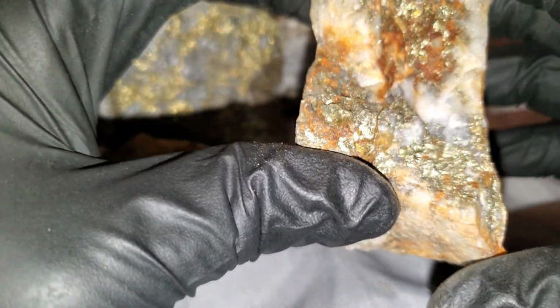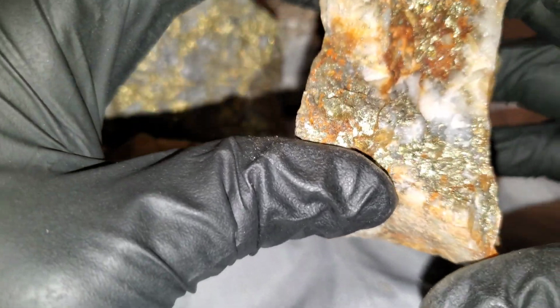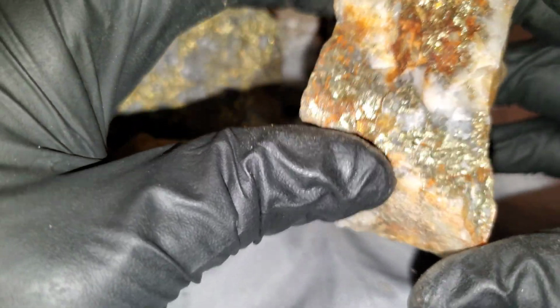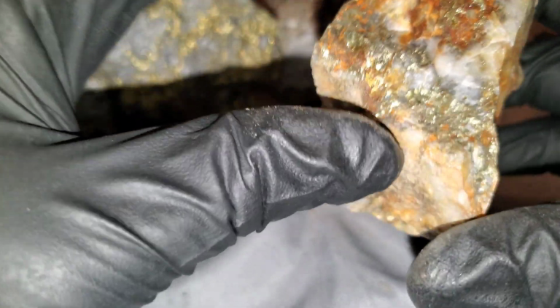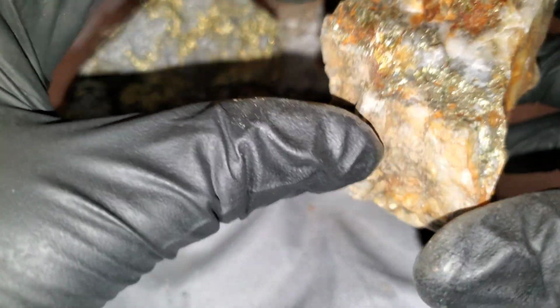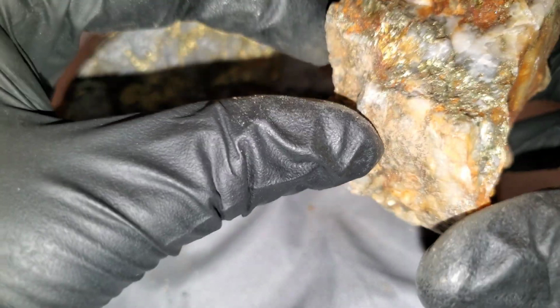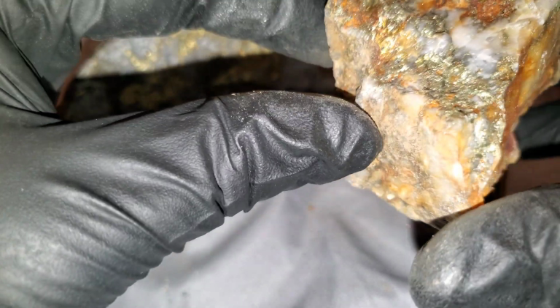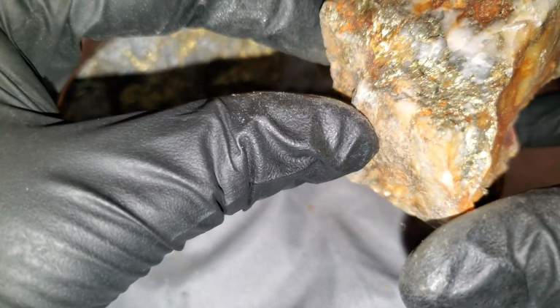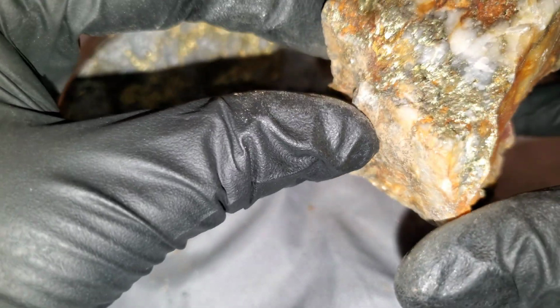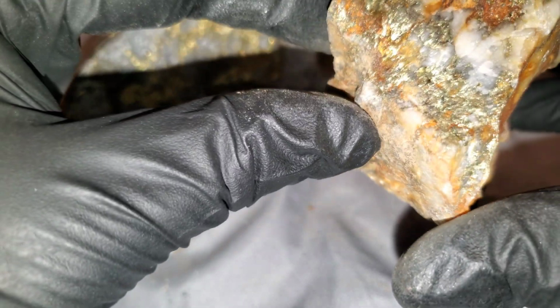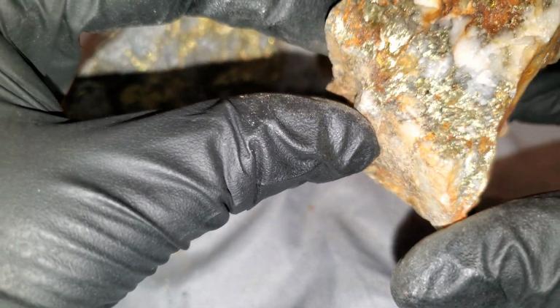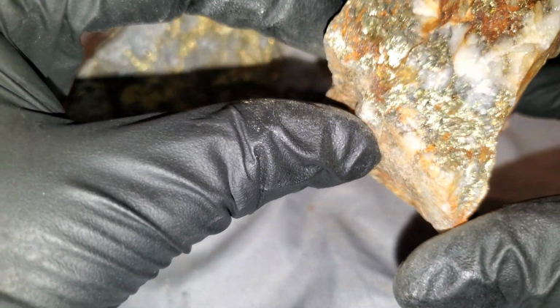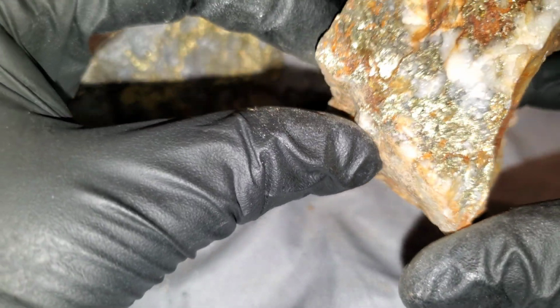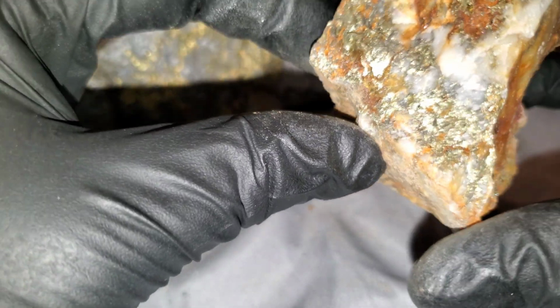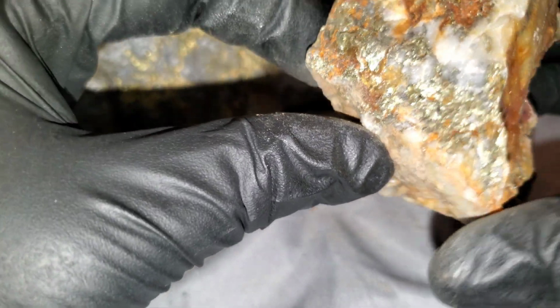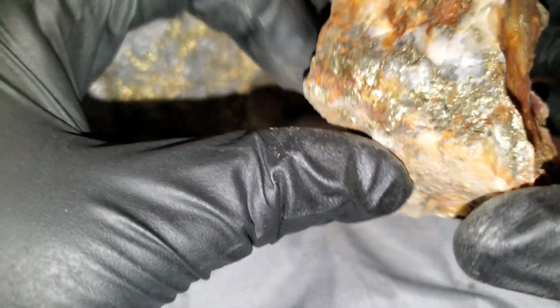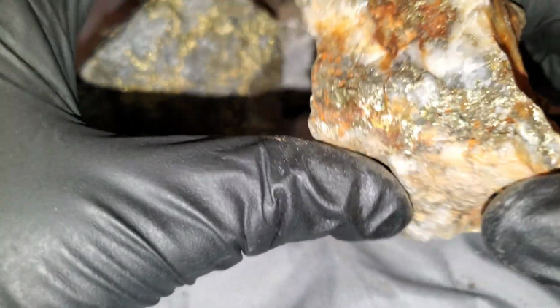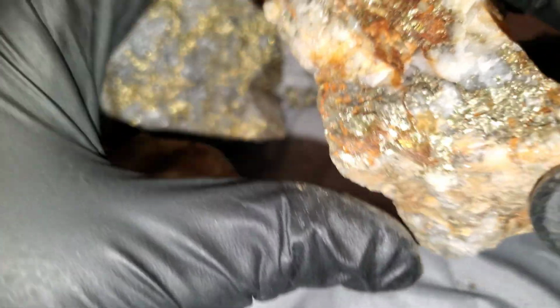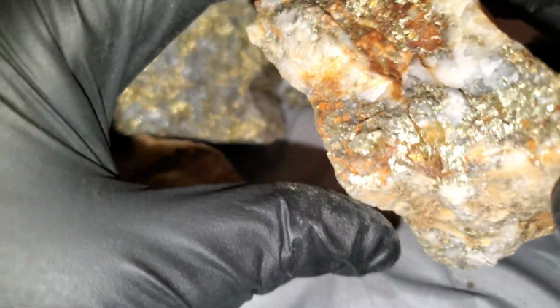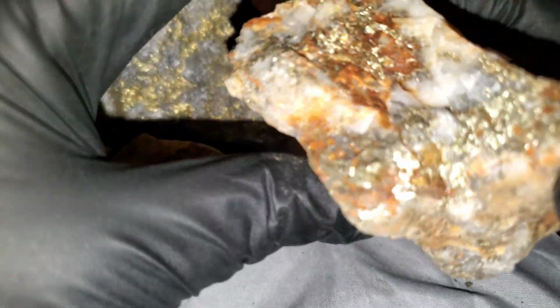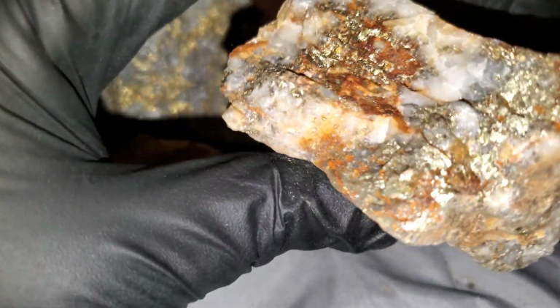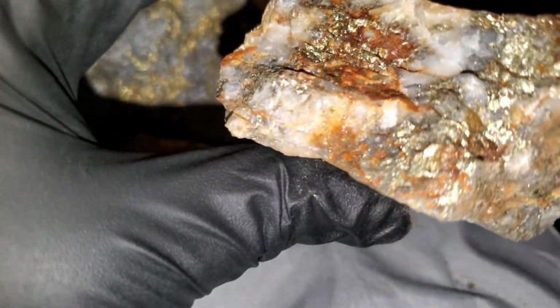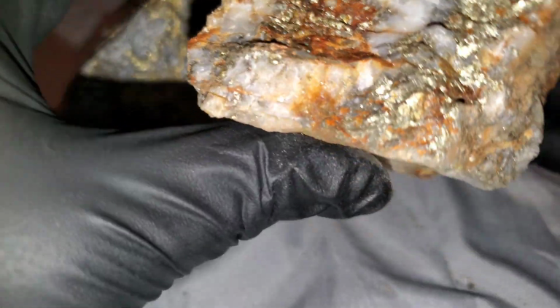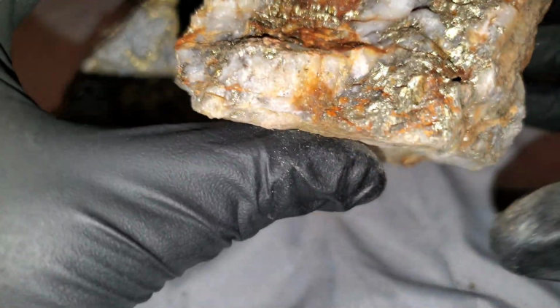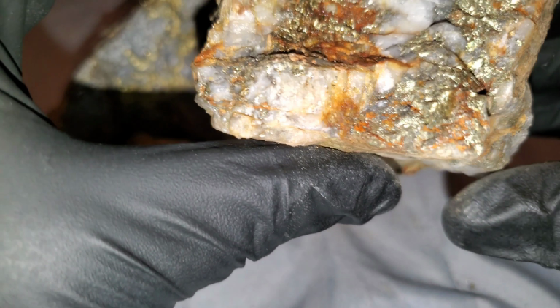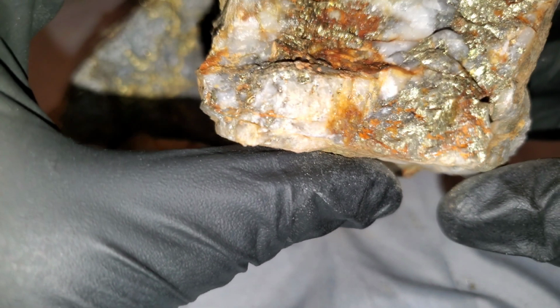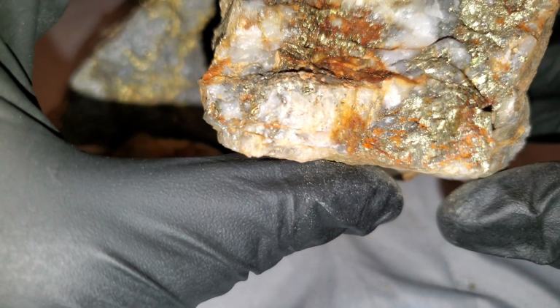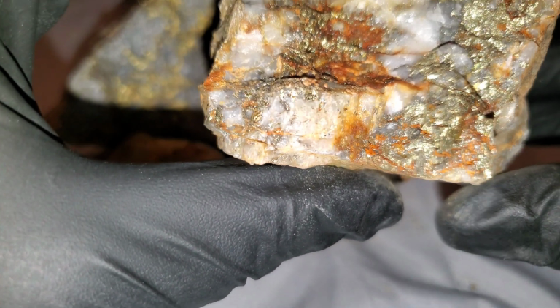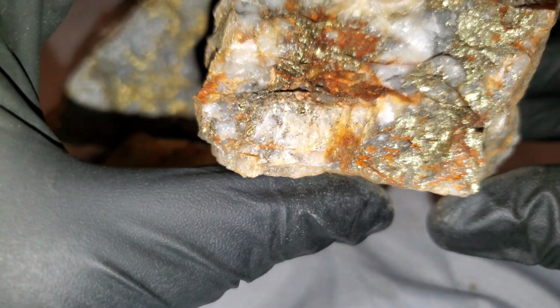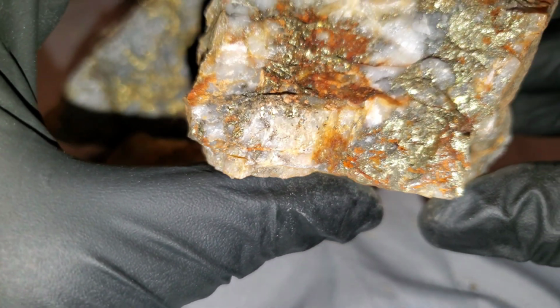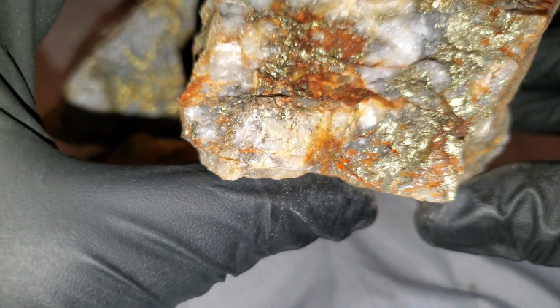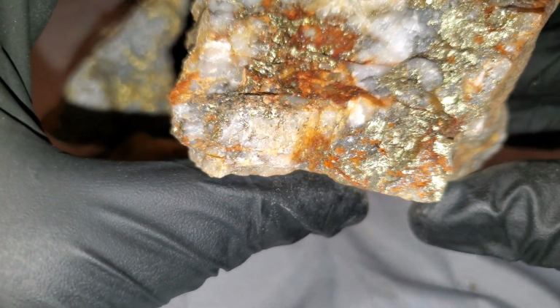Another sample here from a similar area — this stuff runs about ten percent copper.